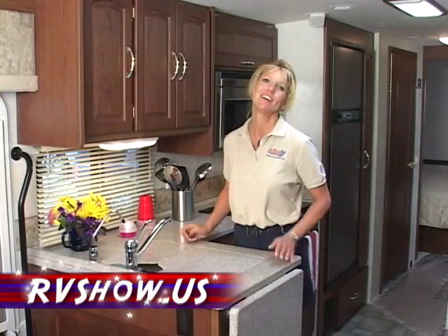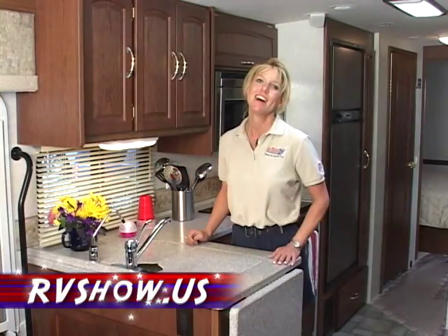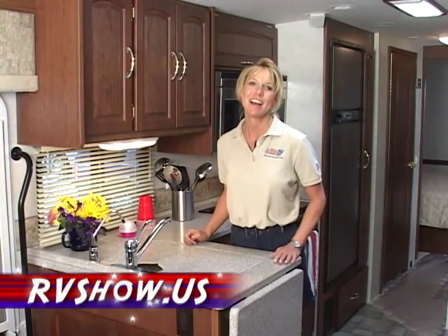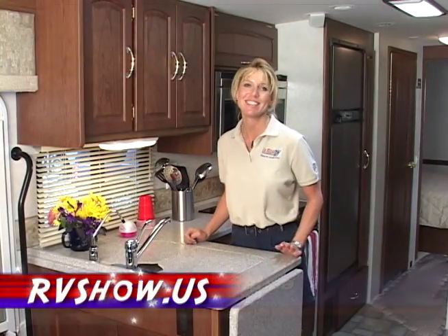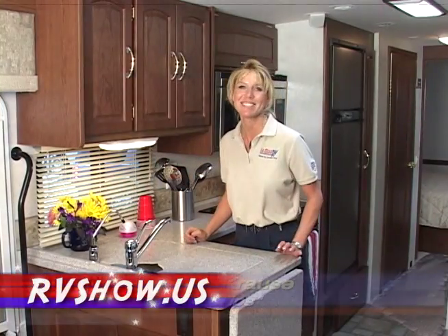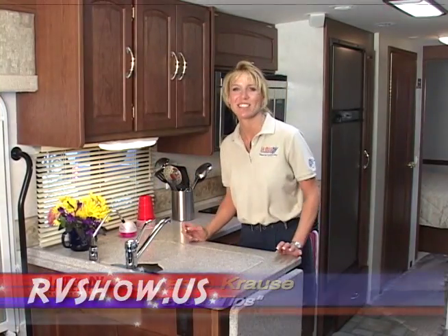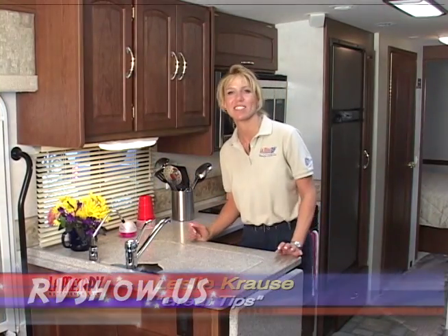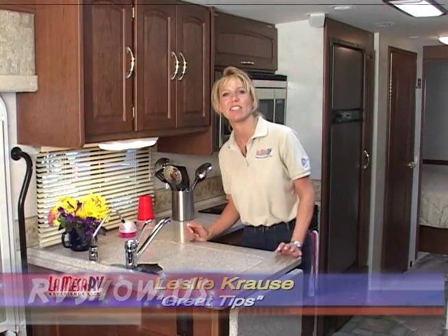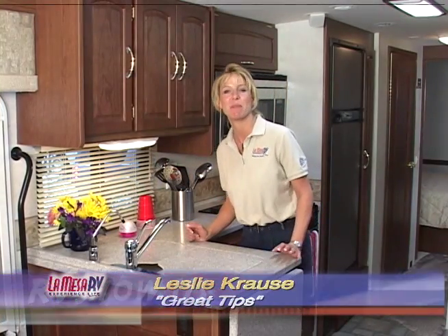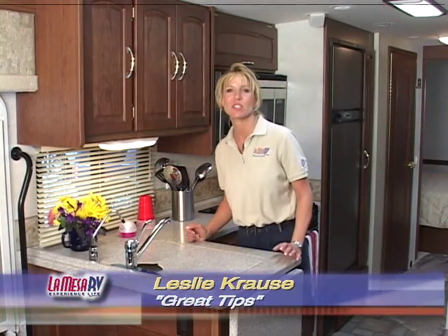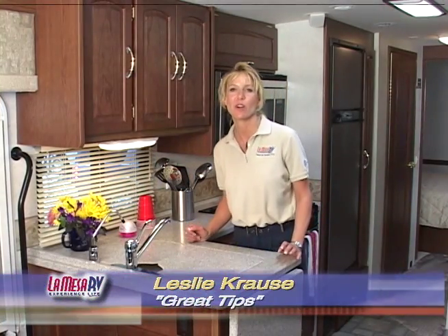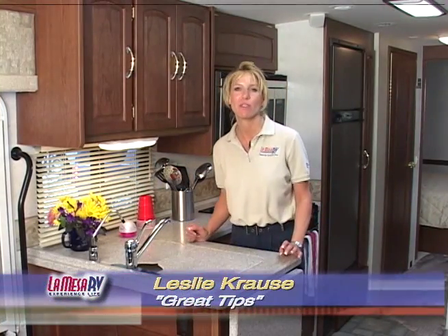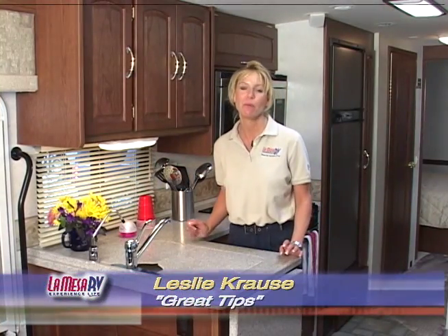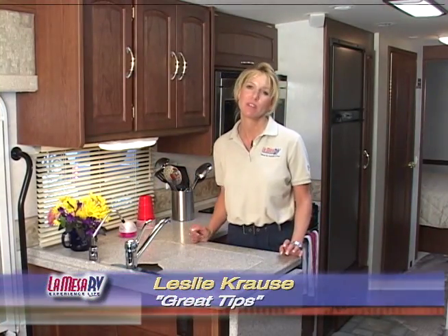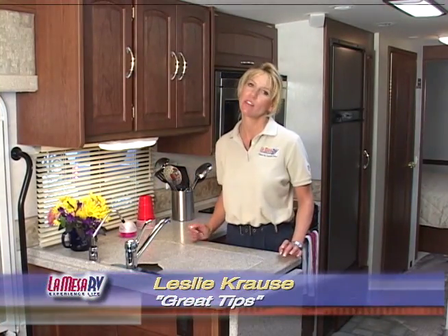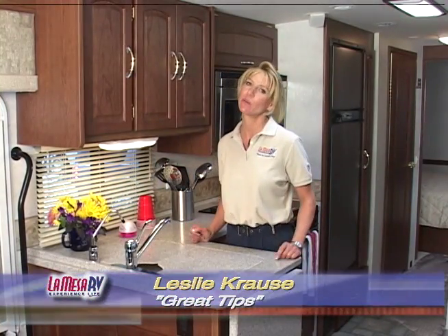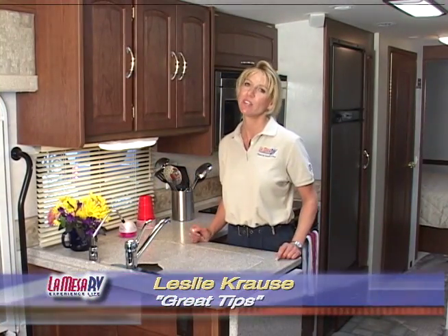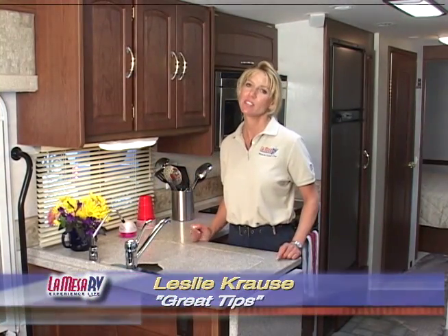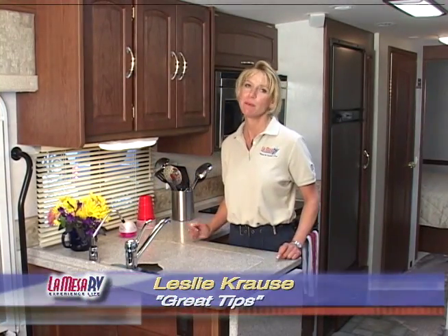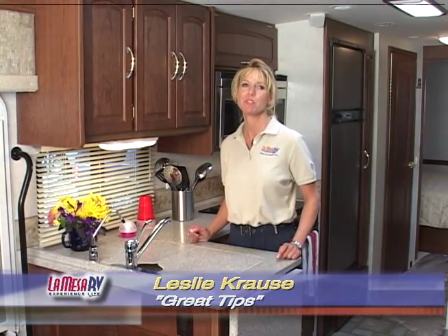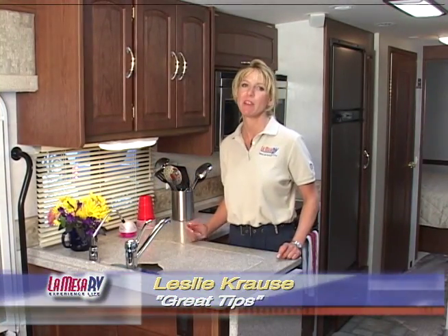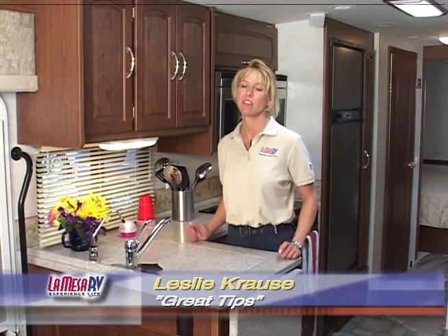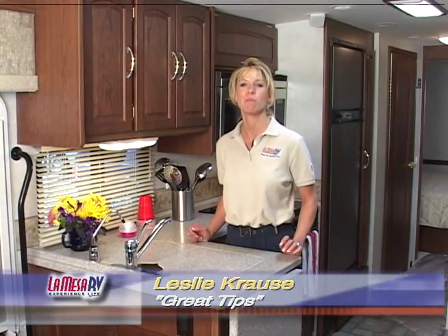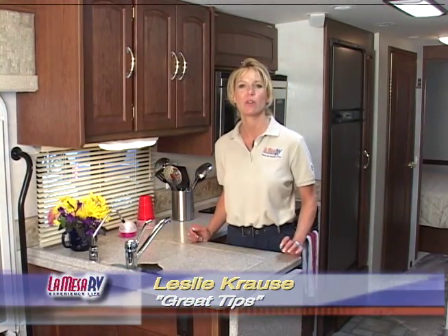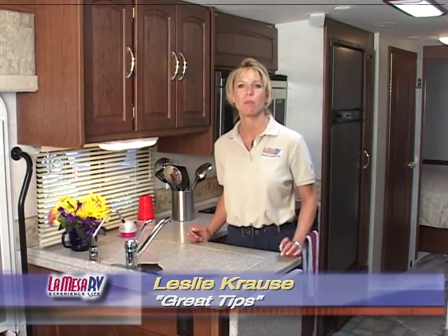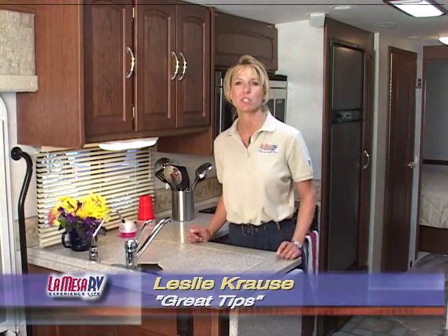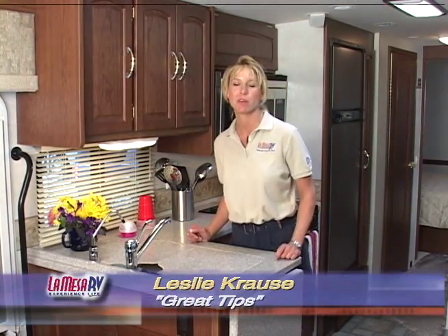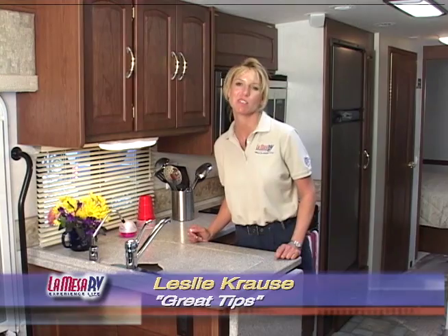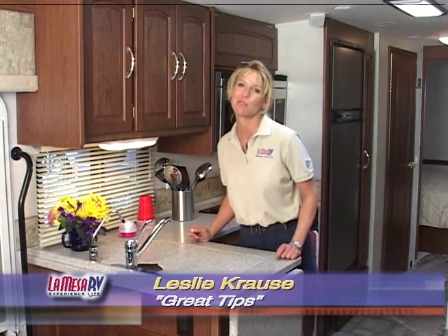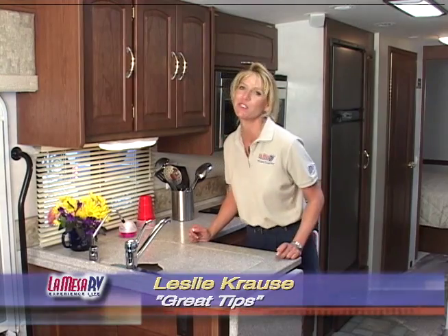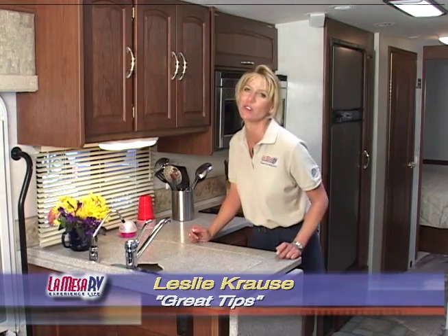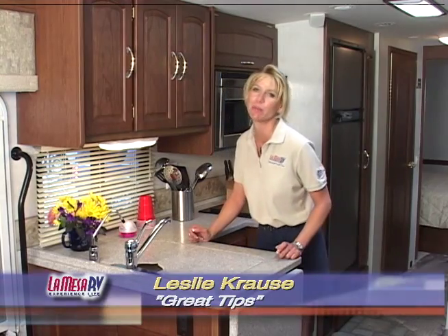Hi, this is Leslie at Mesa RV with another quick tip to make your motorhome experience more enjoyable.